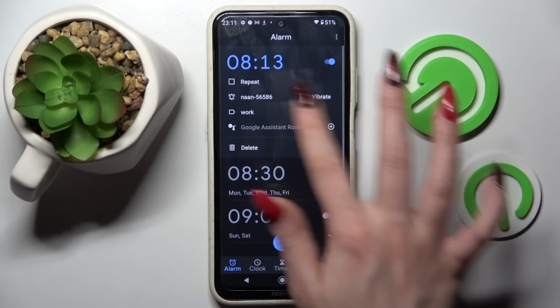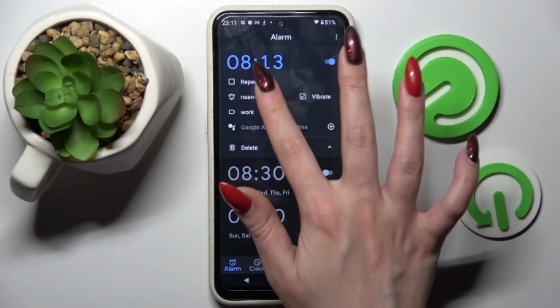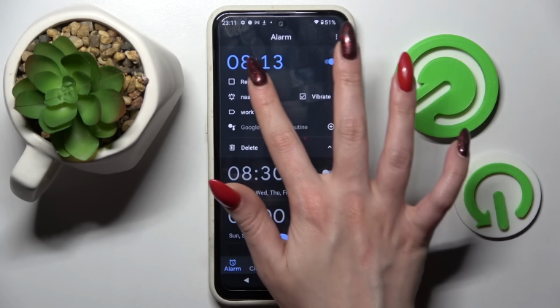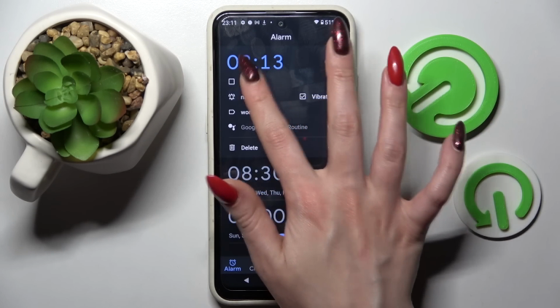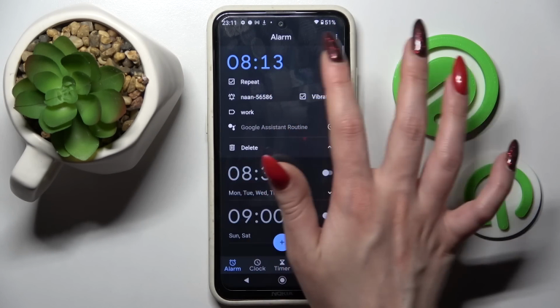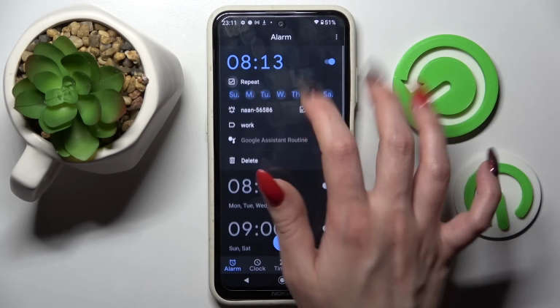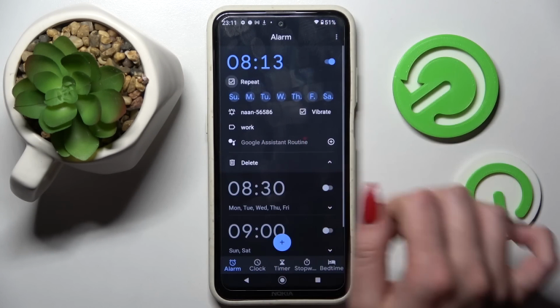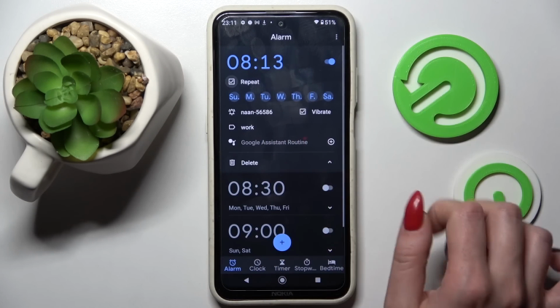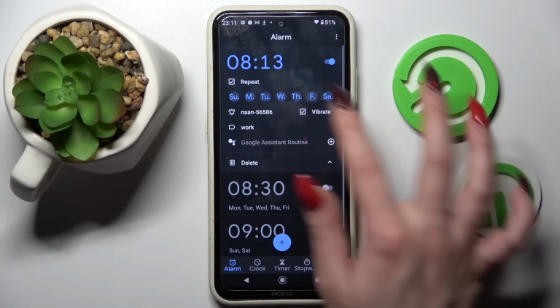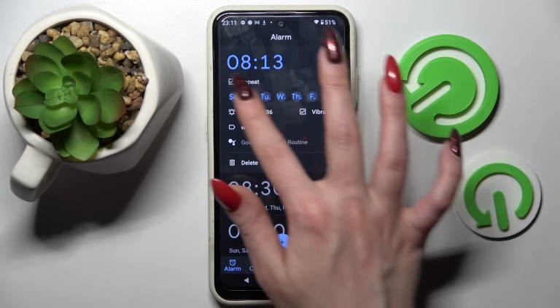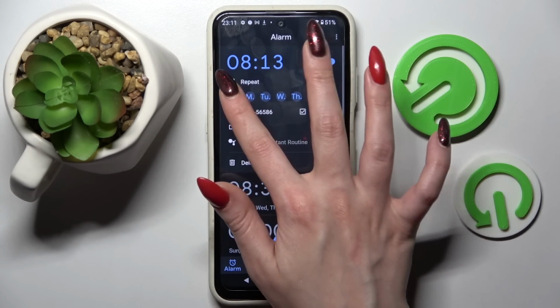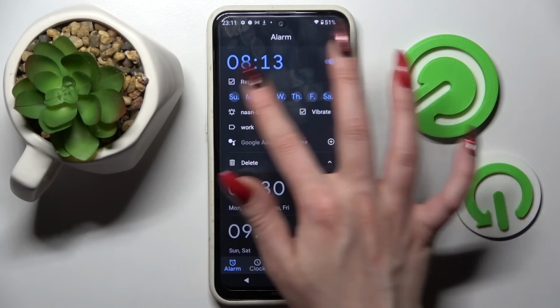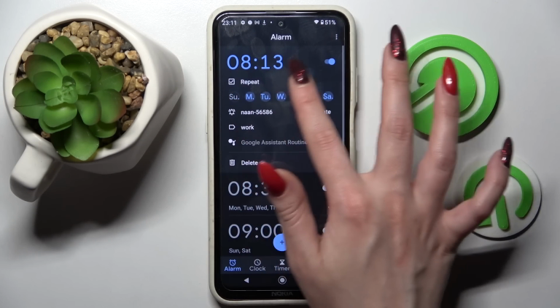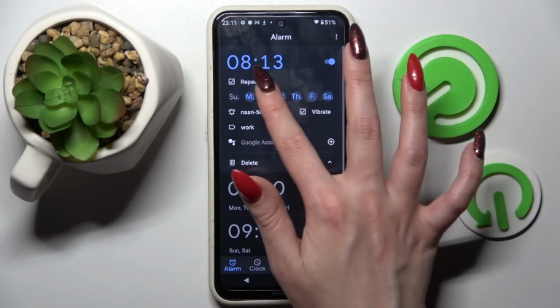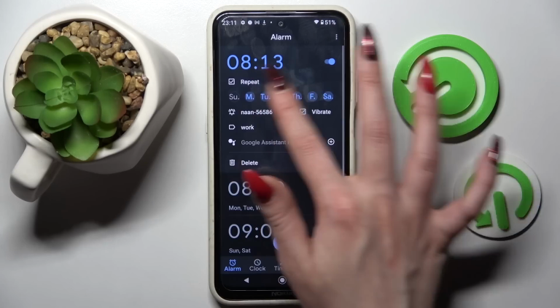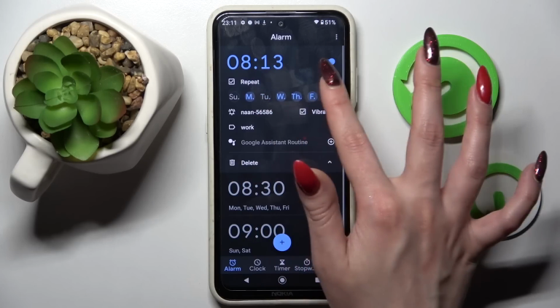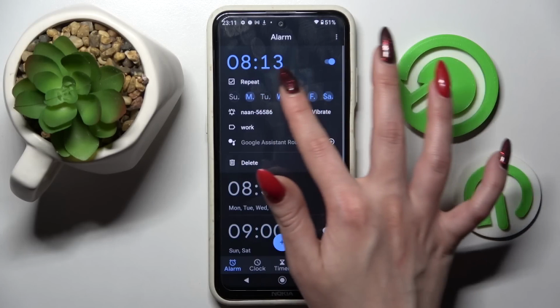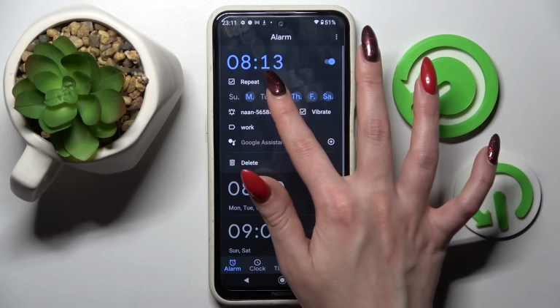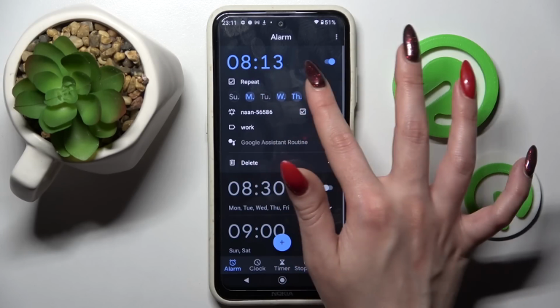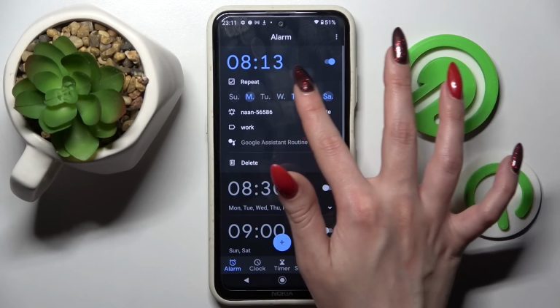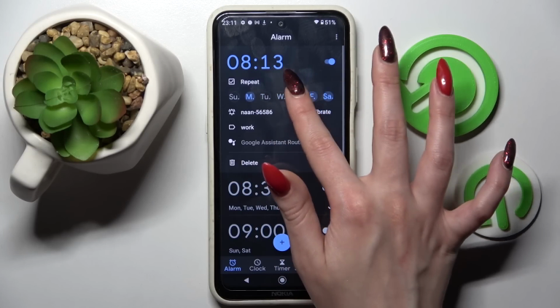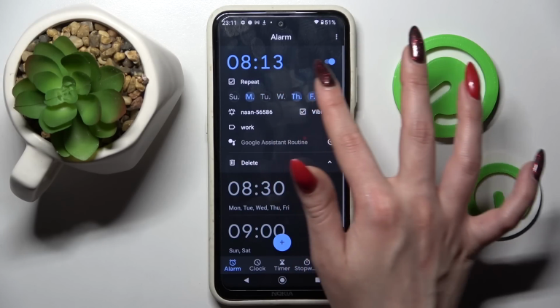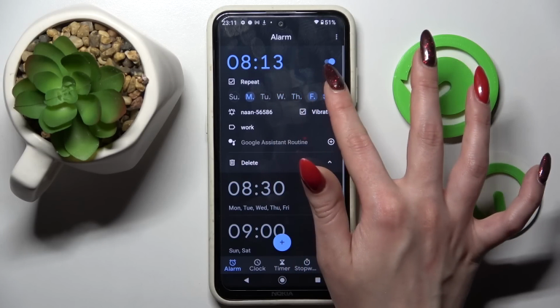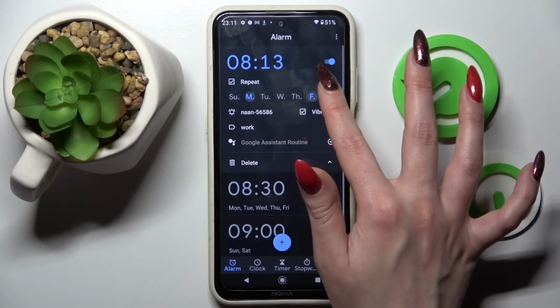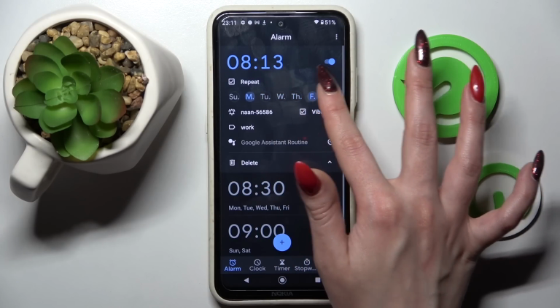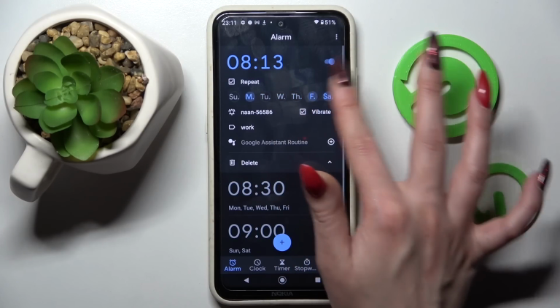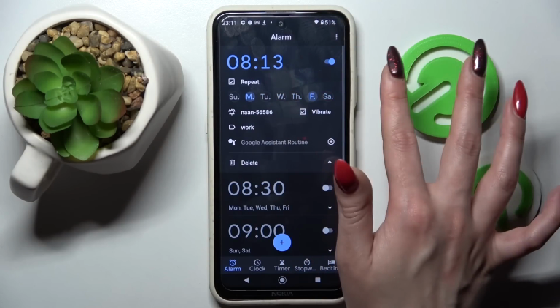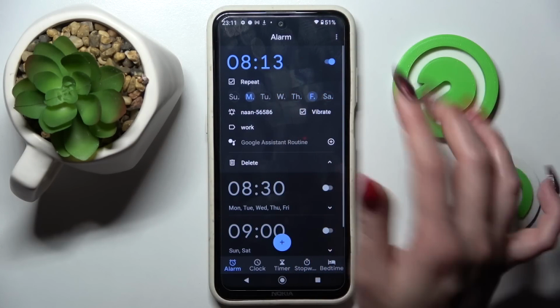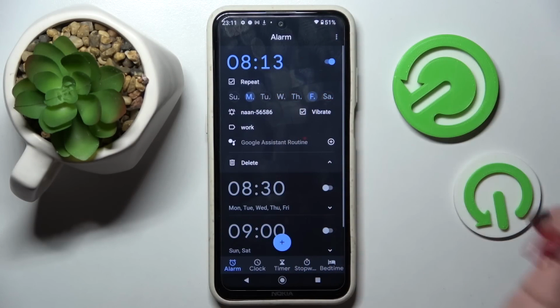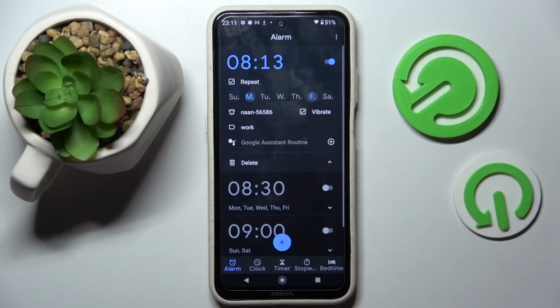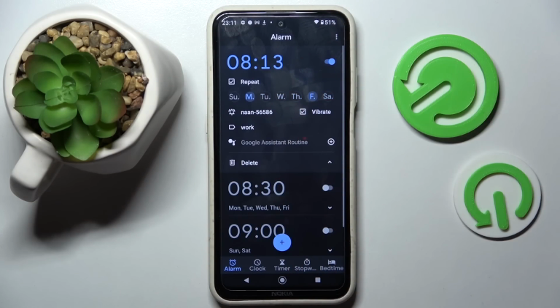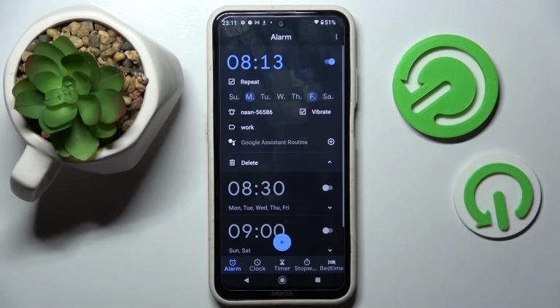Then select repeat and pick days of the week. I will go with Mondays and Fridays.